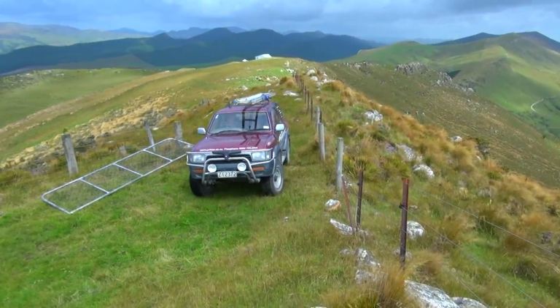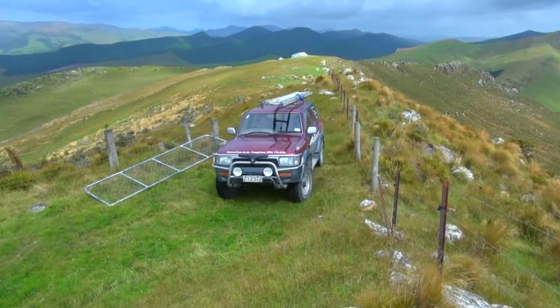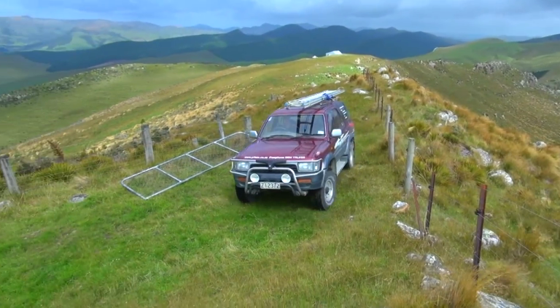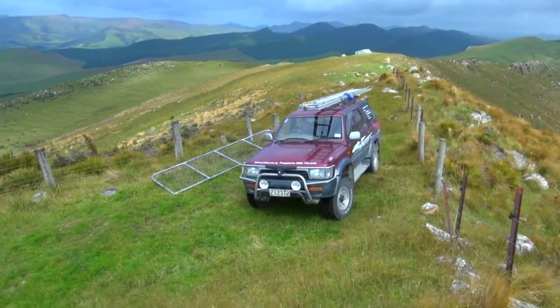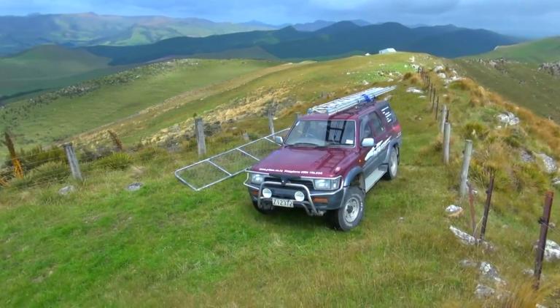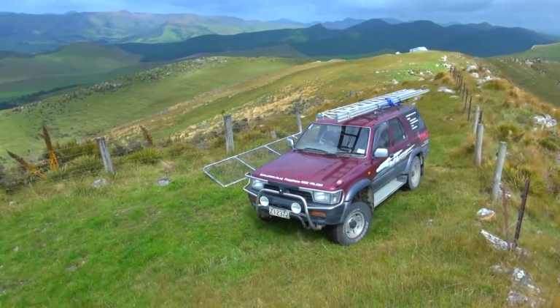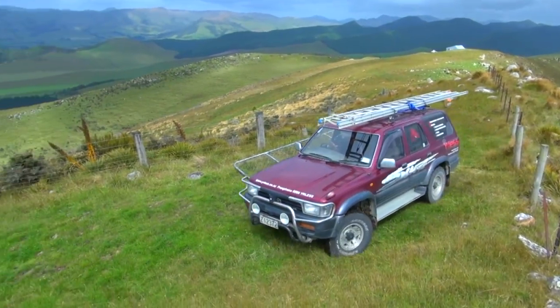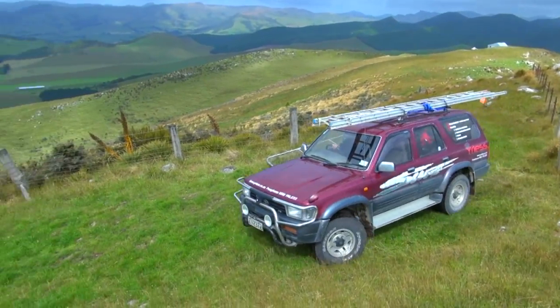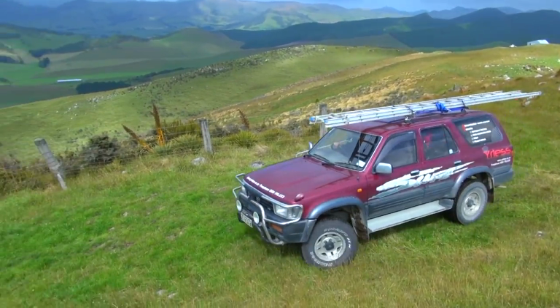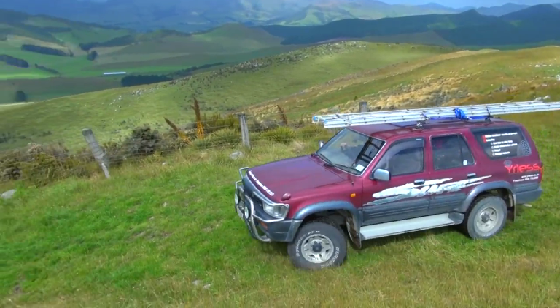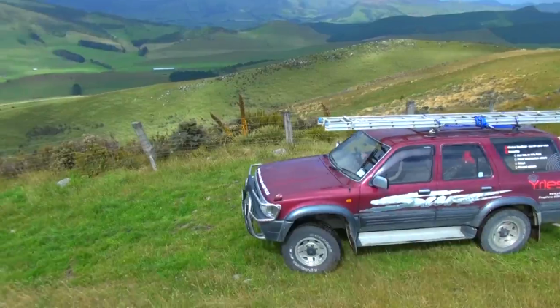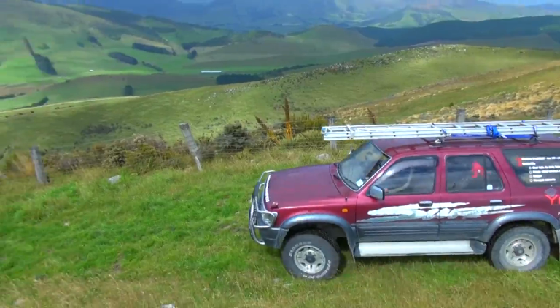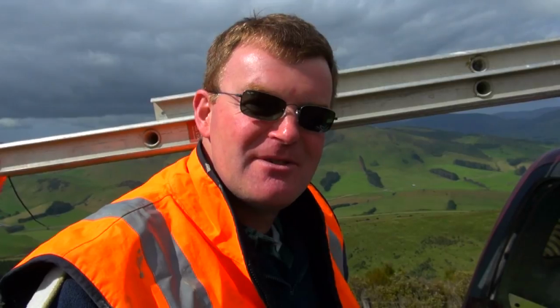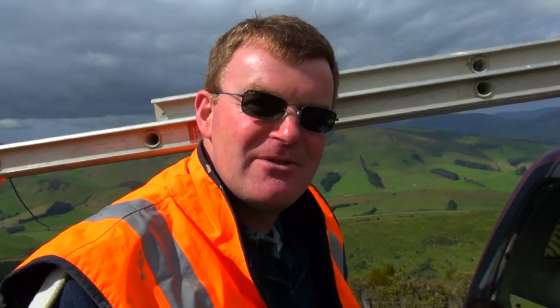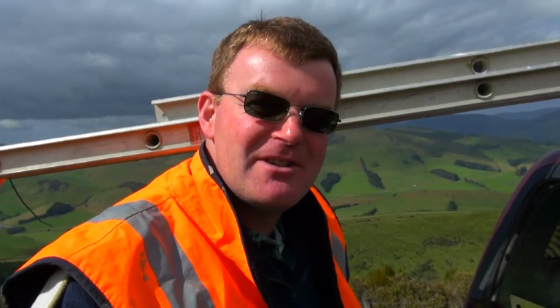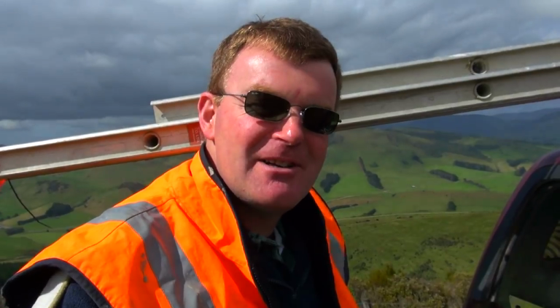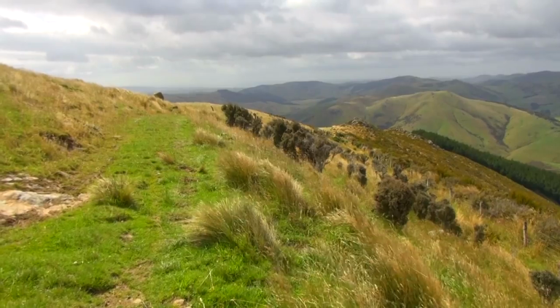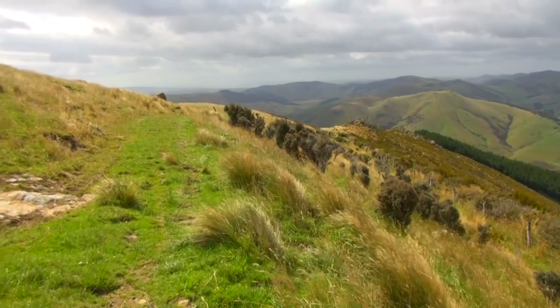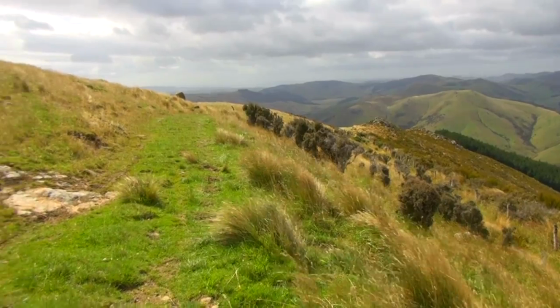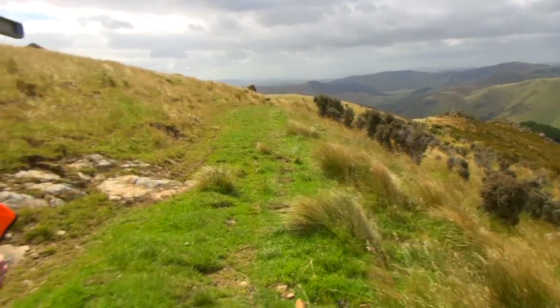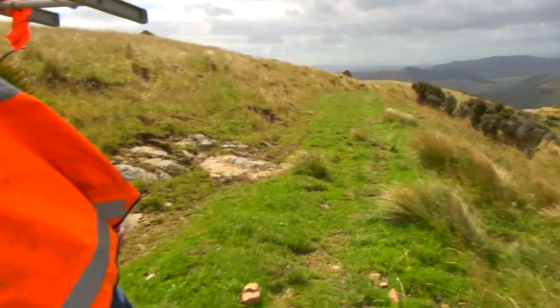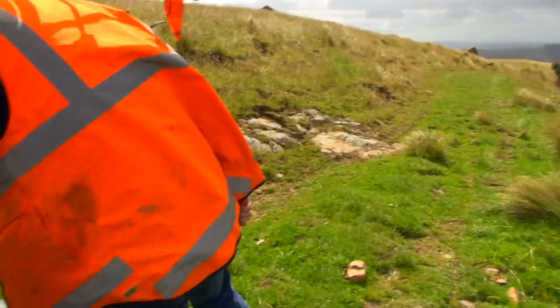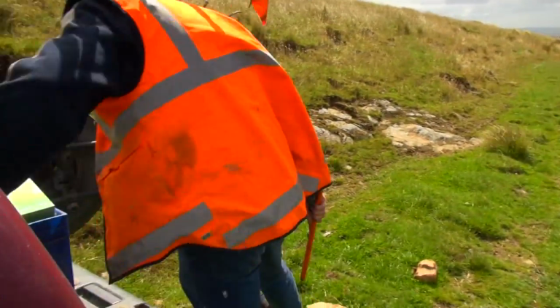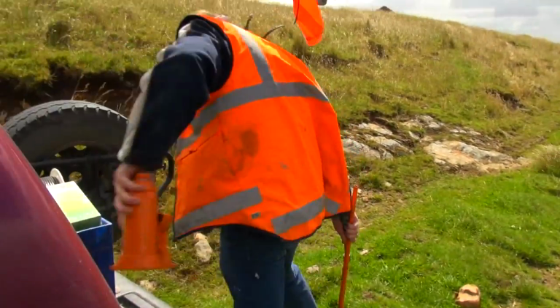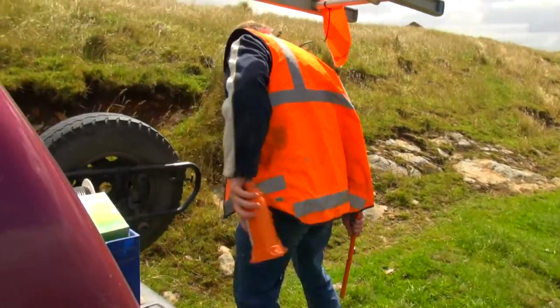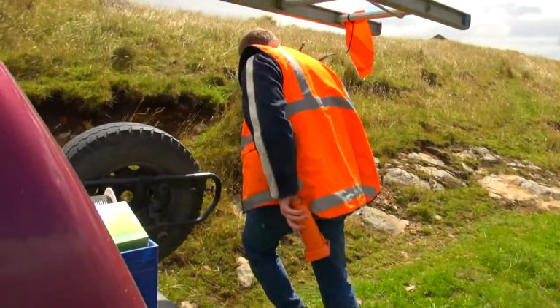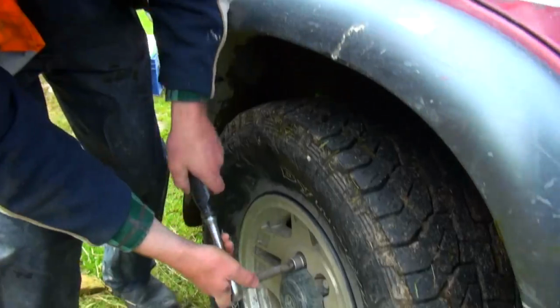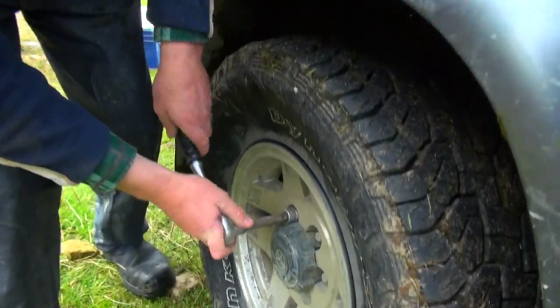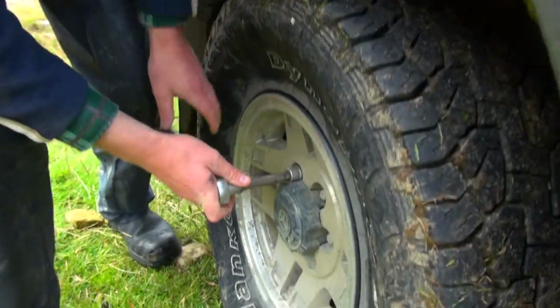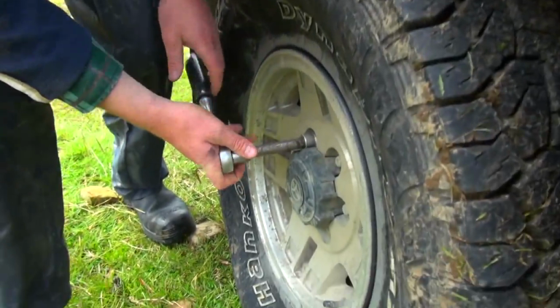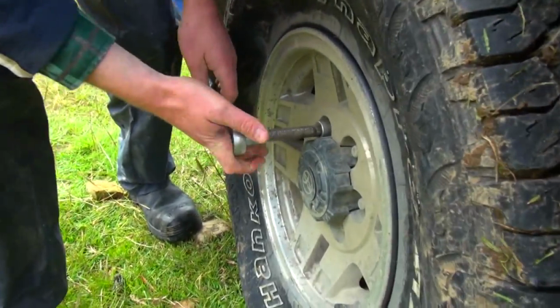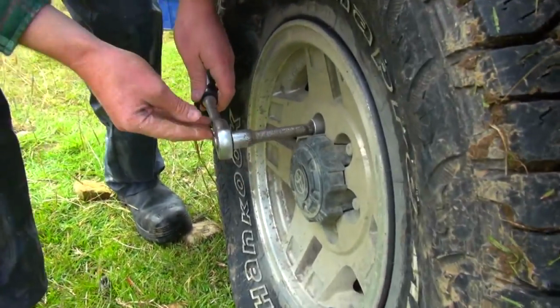Coming up that rough gravel bit, a nice sharp stone has gone through the tyre or something like that, and yeah we need to do a pit stop.